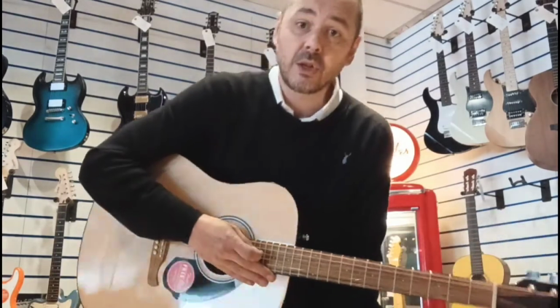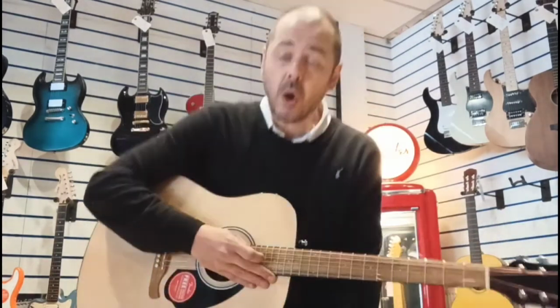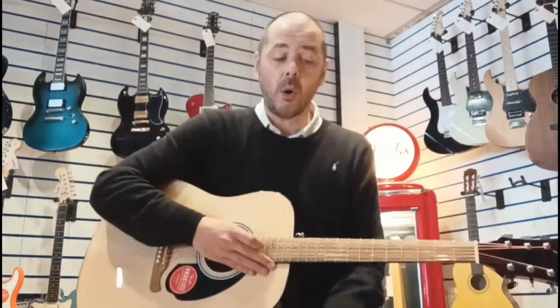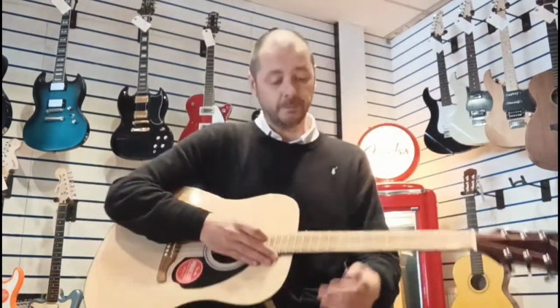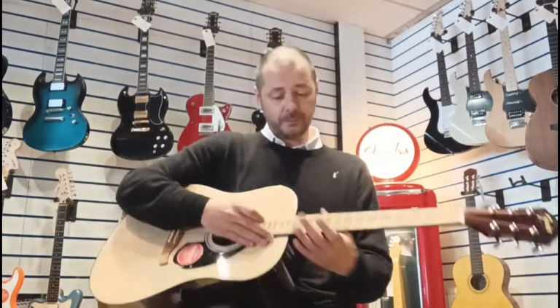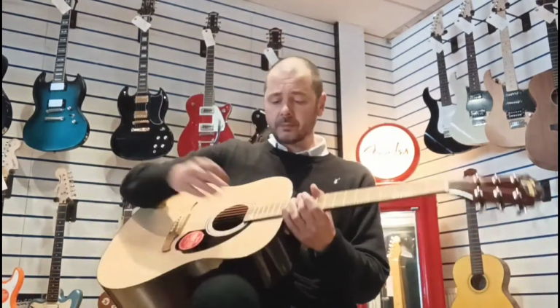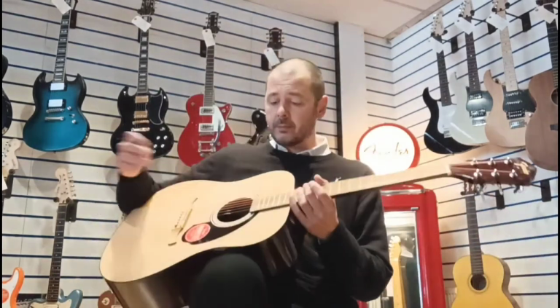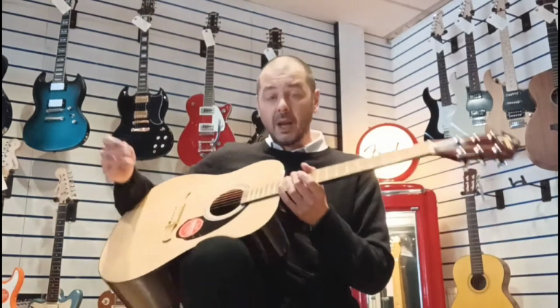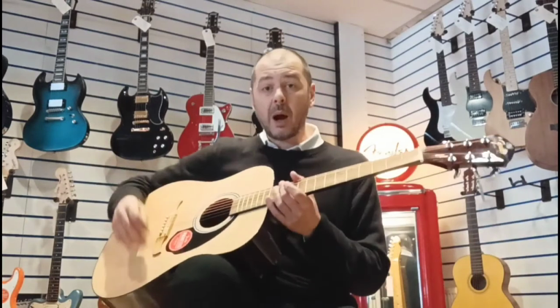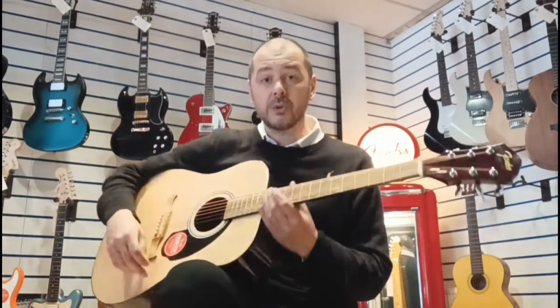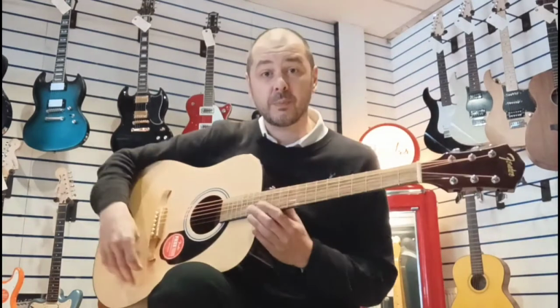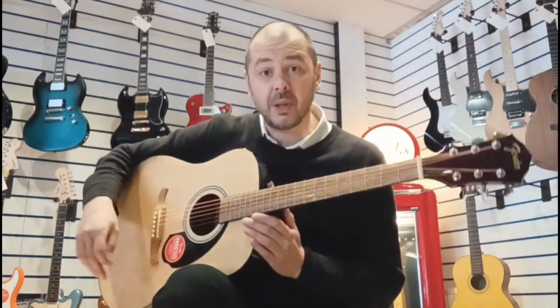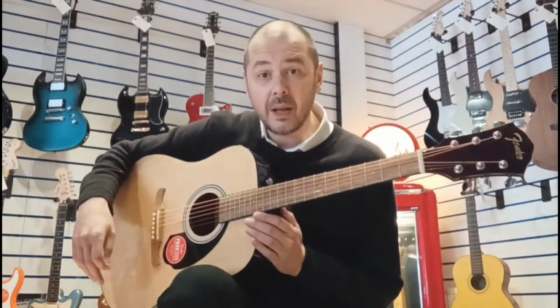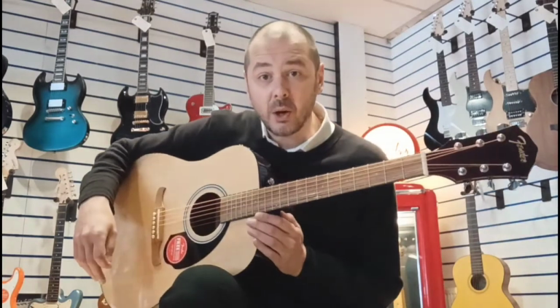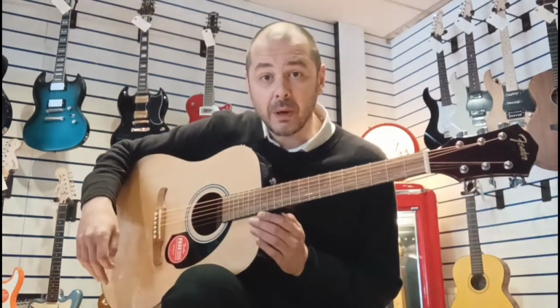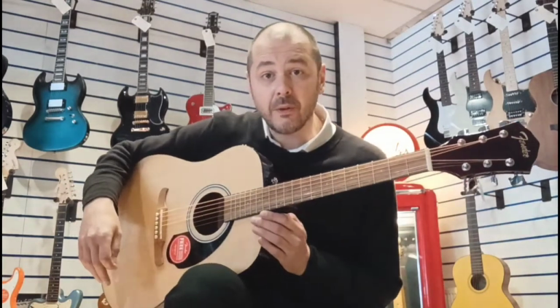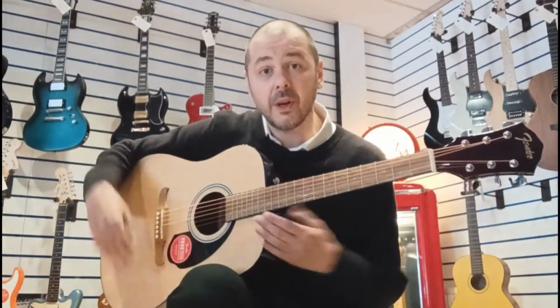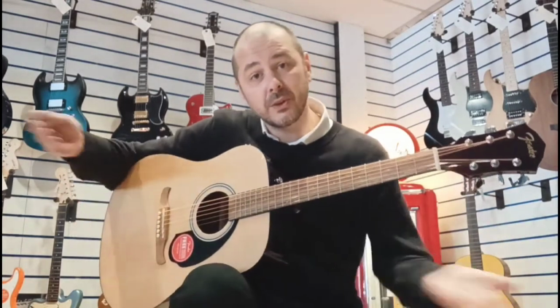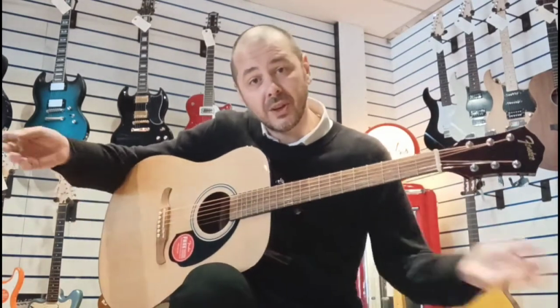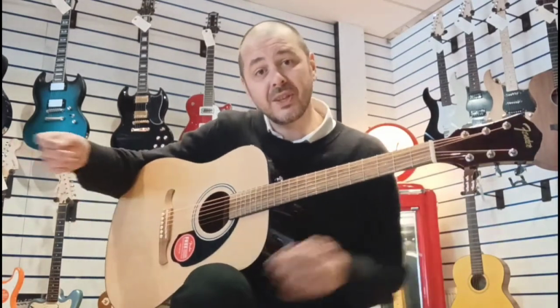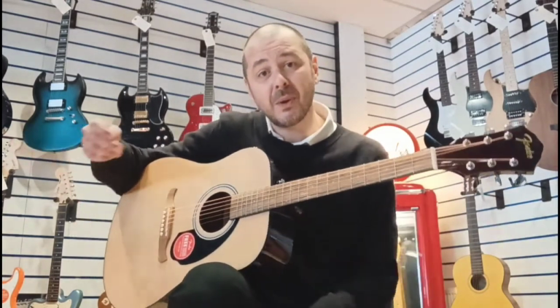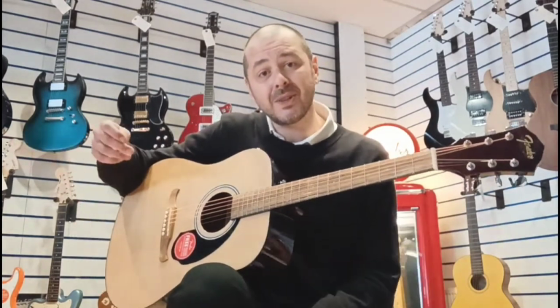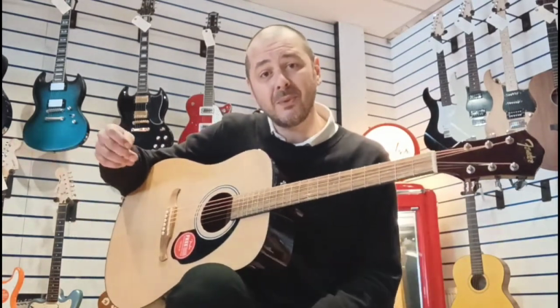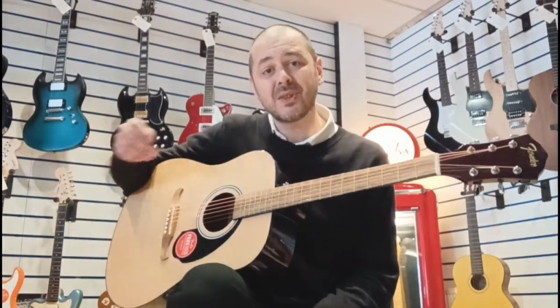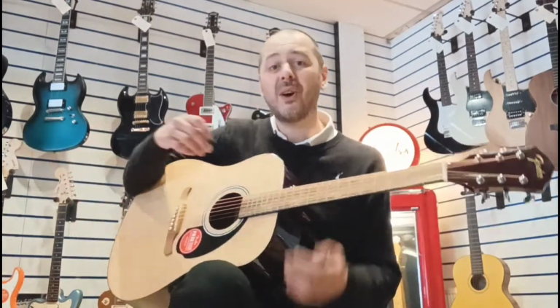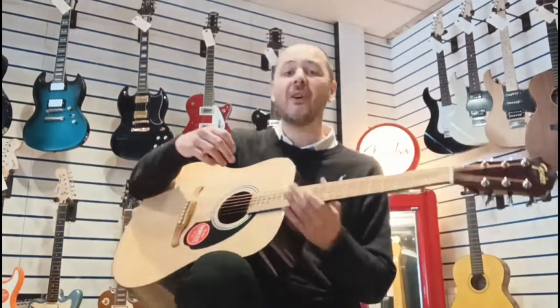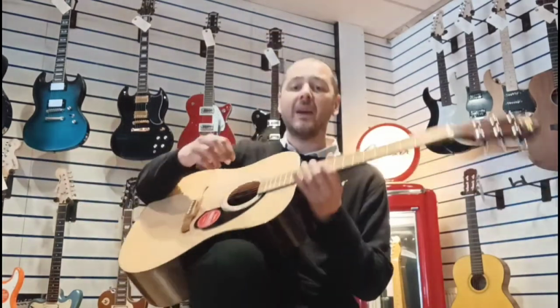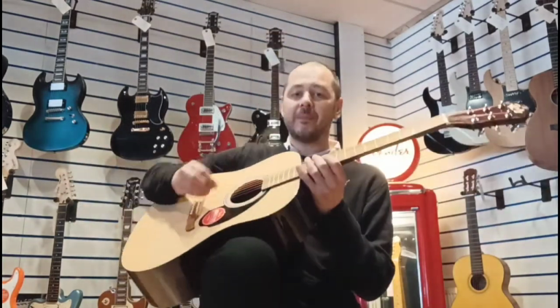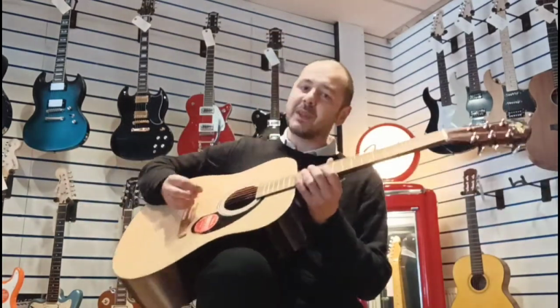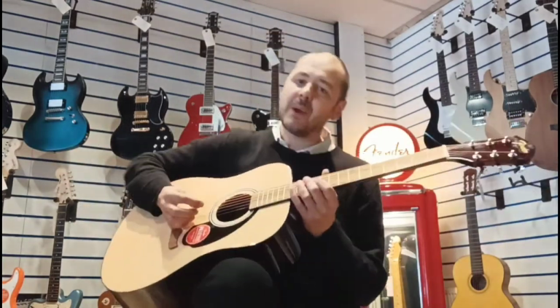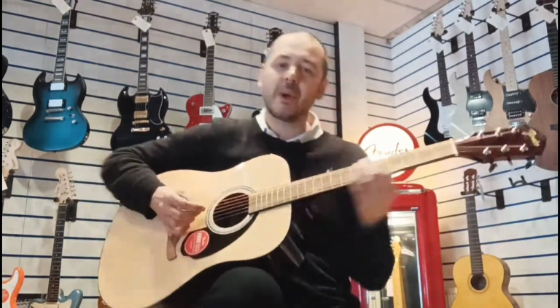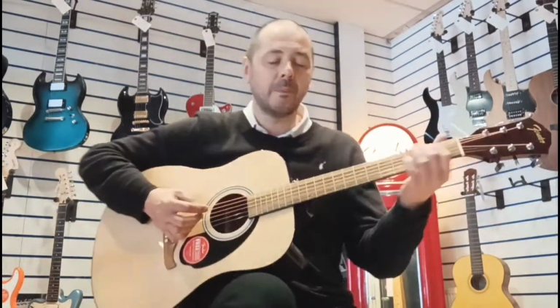I'll just play a little bit for you so you can hear how it sounds. Alright, here we go.